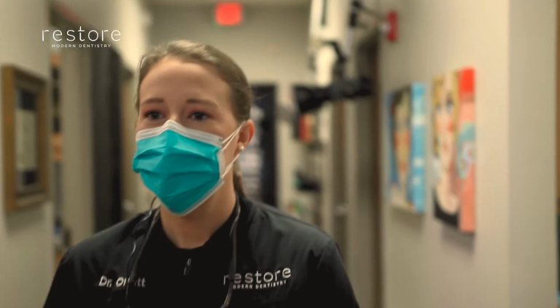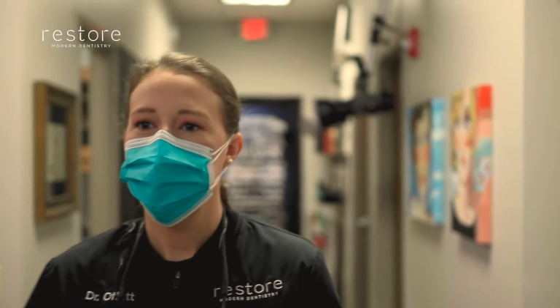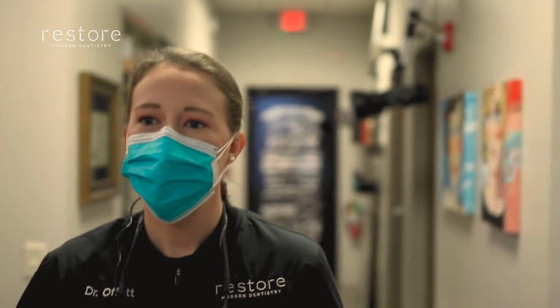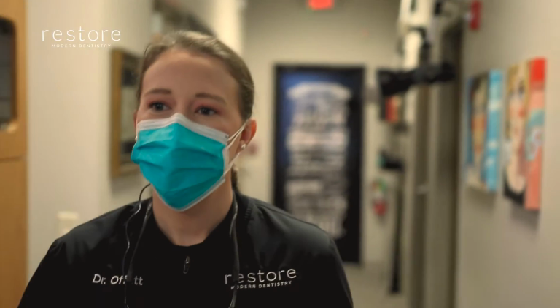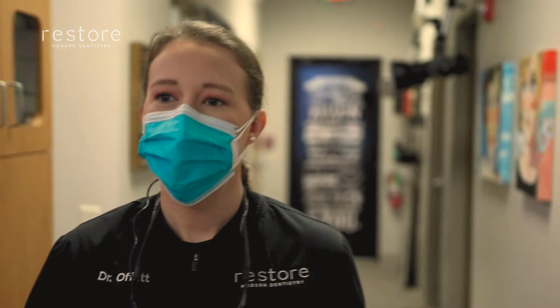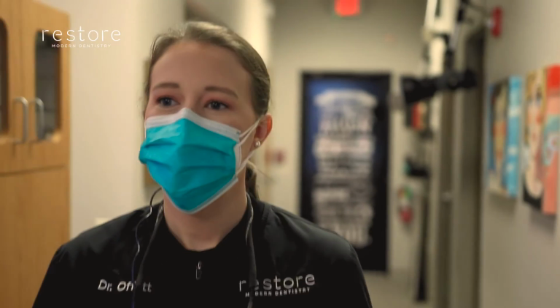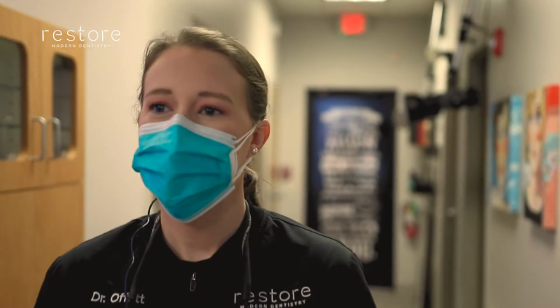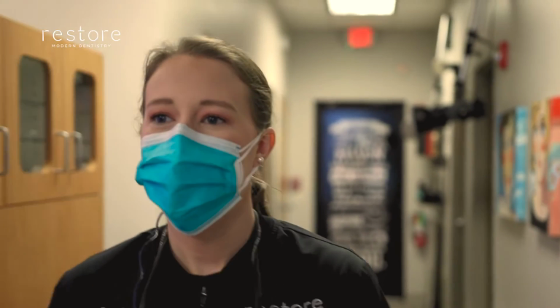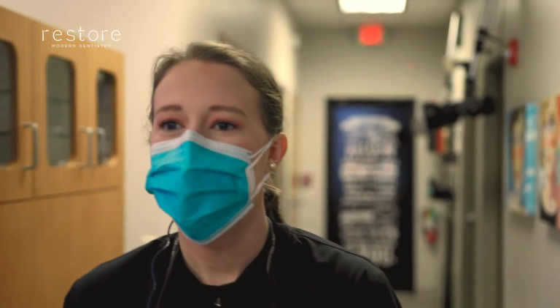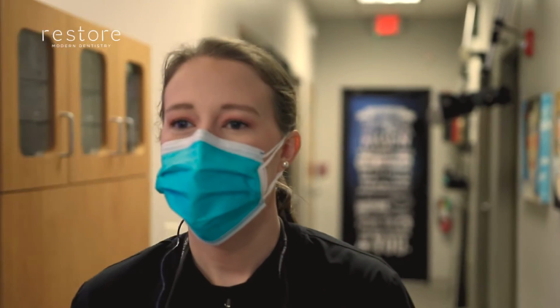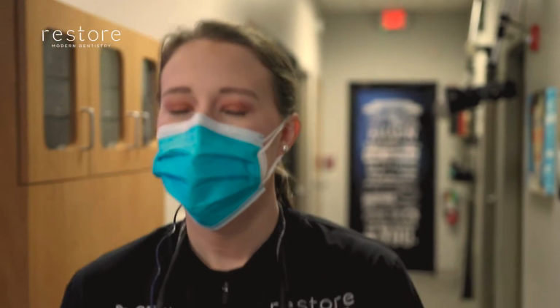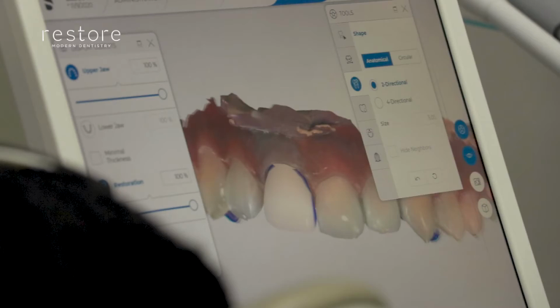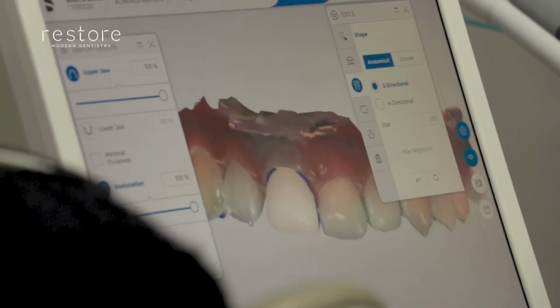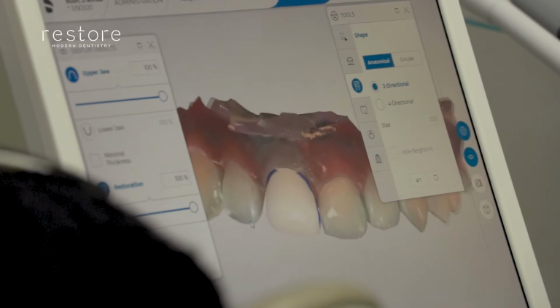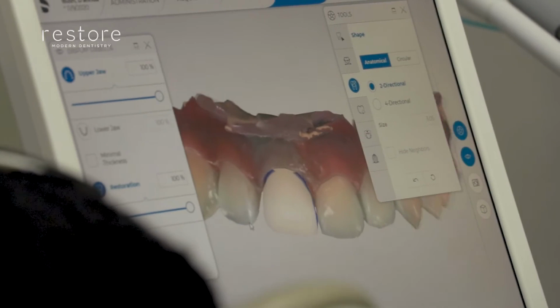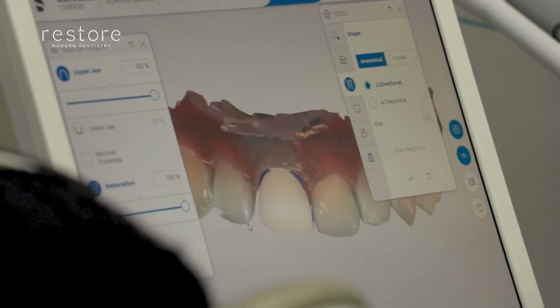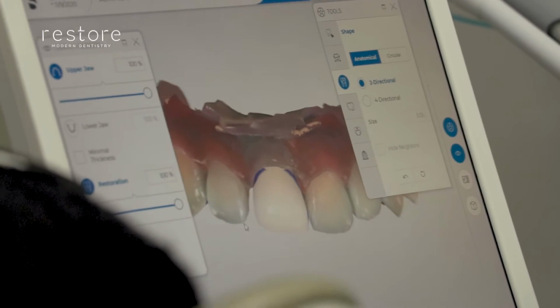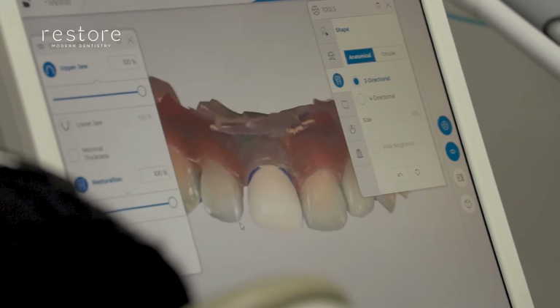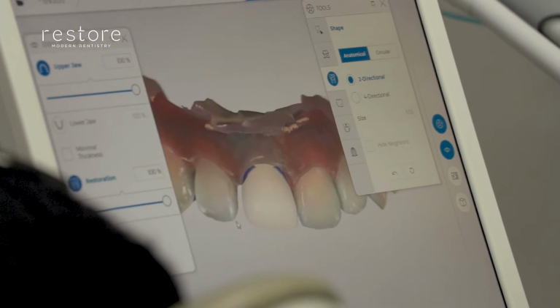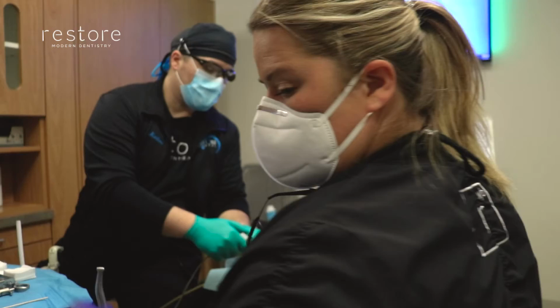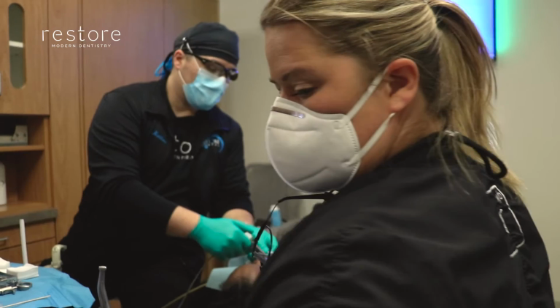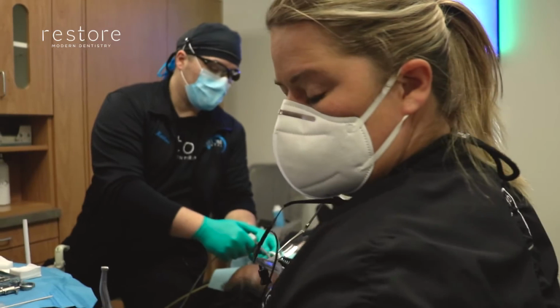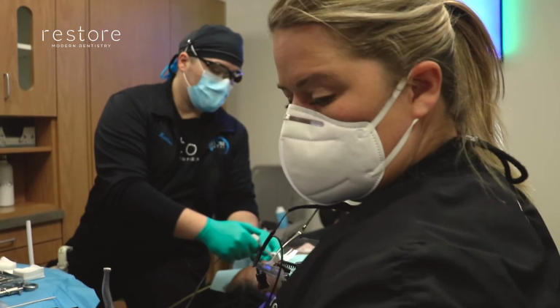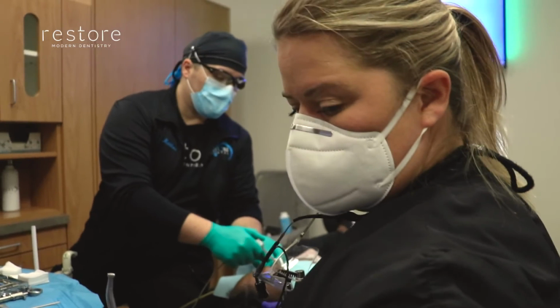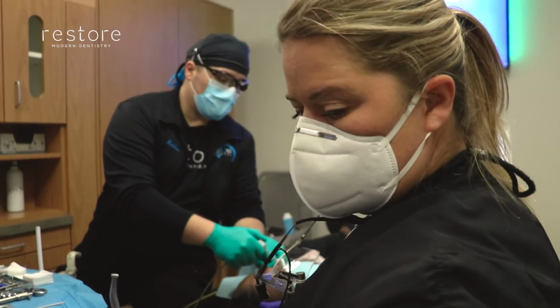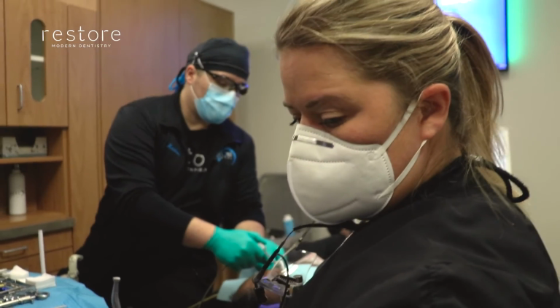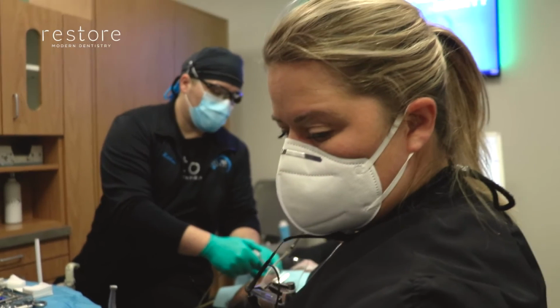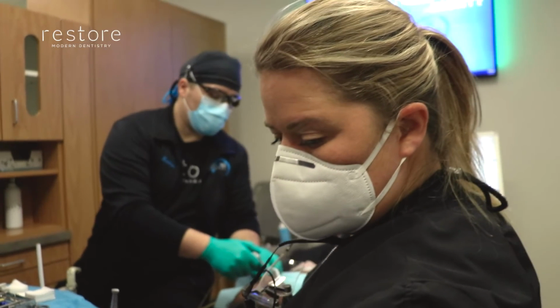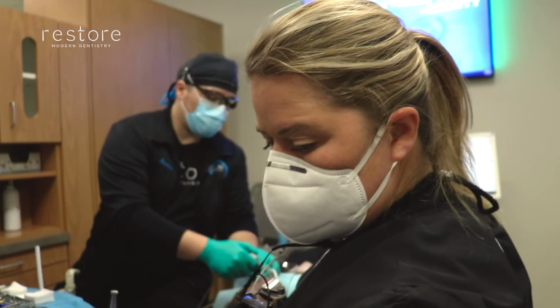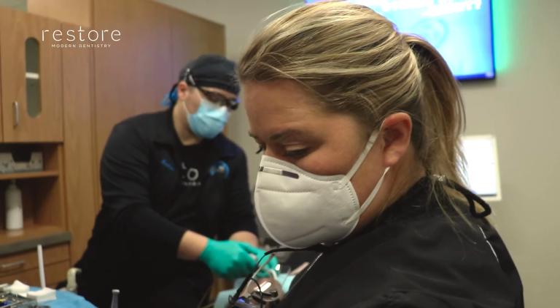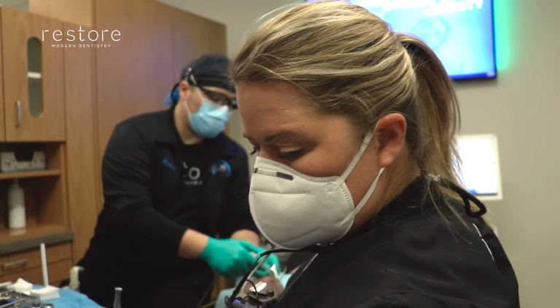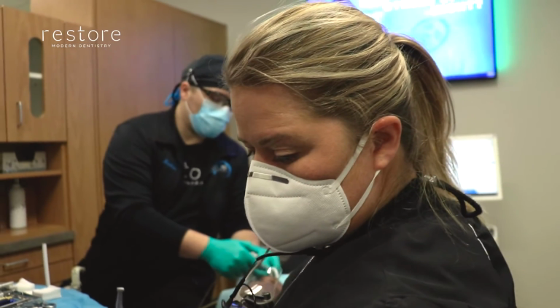My name is Dr. Lorna Offit and I am Dr. Lindsay English, and we are the dentists here at Restore Modern Dentistry.